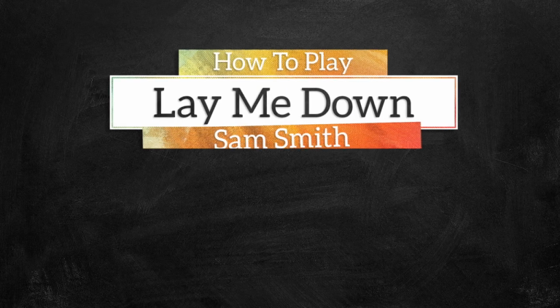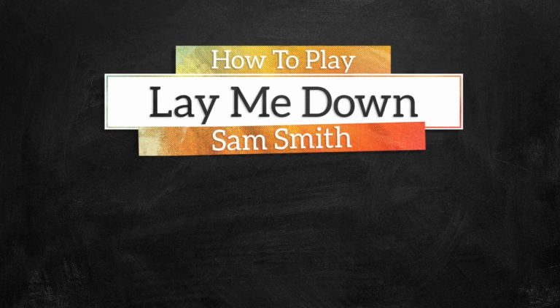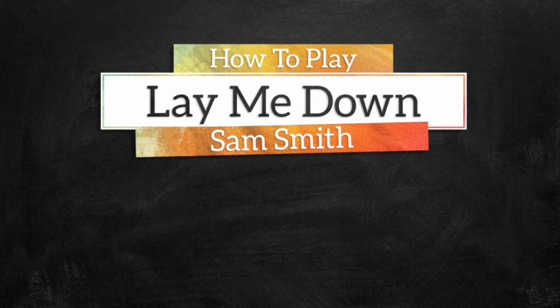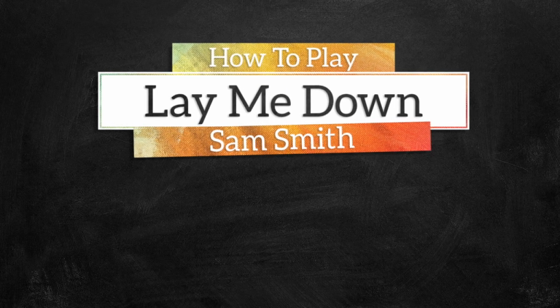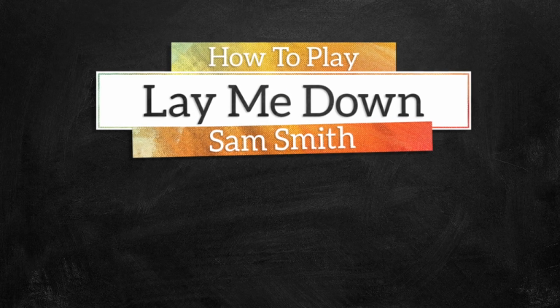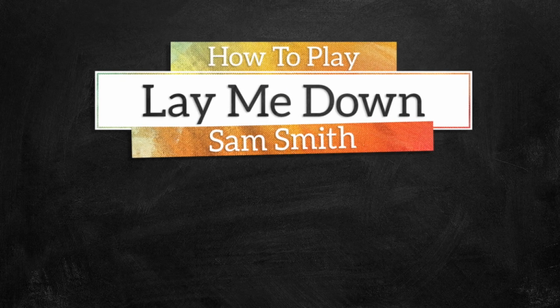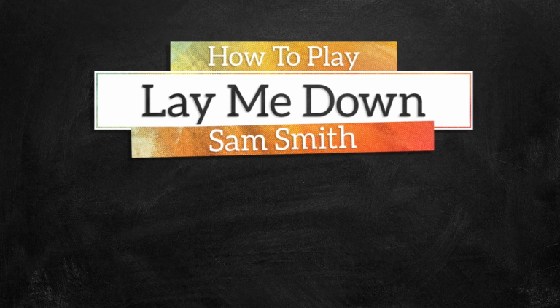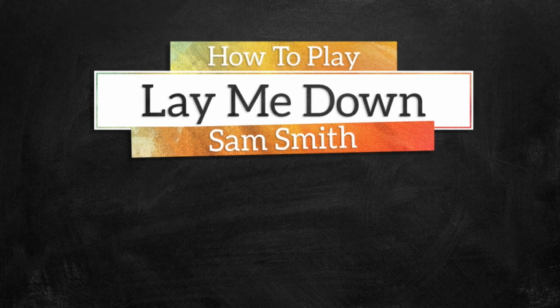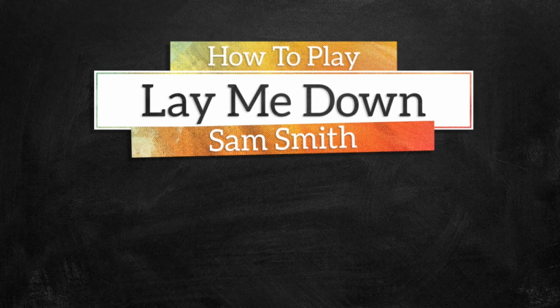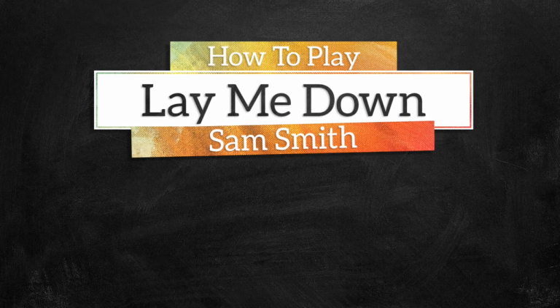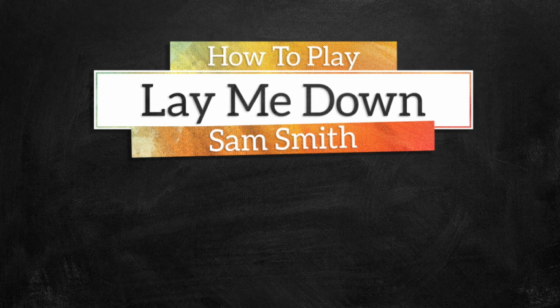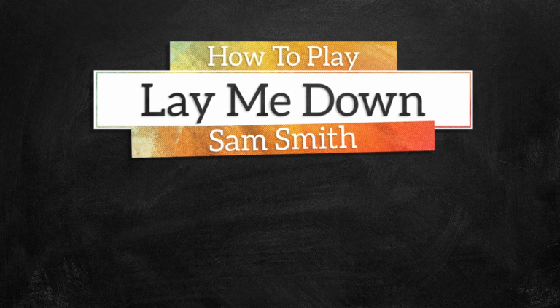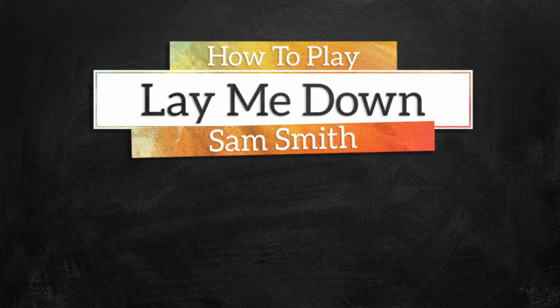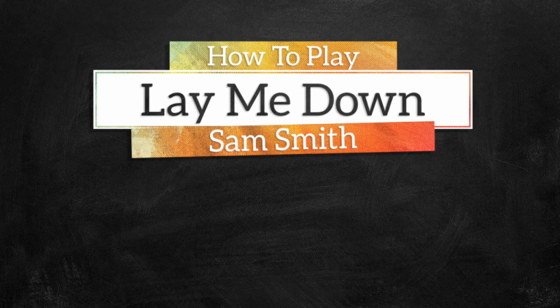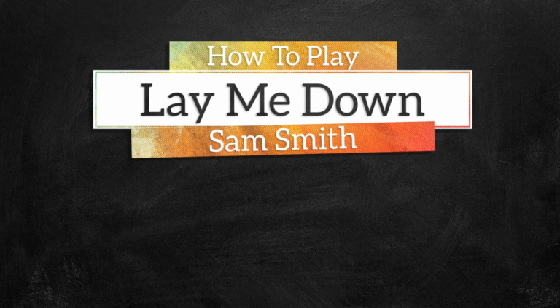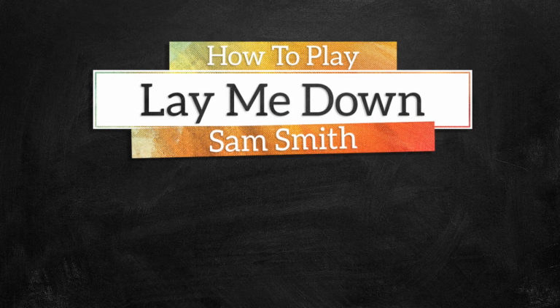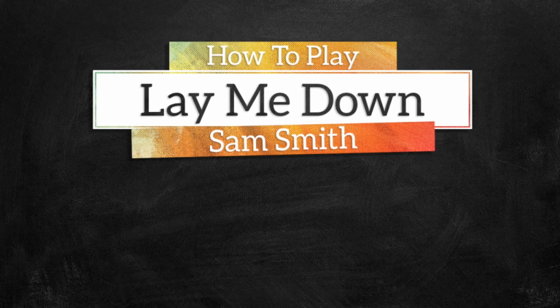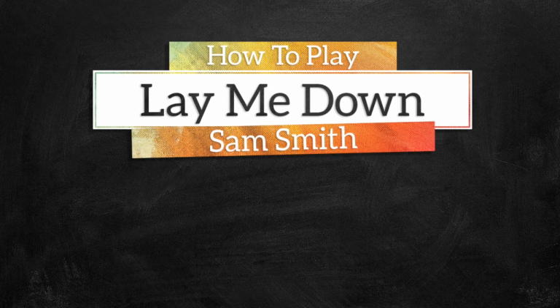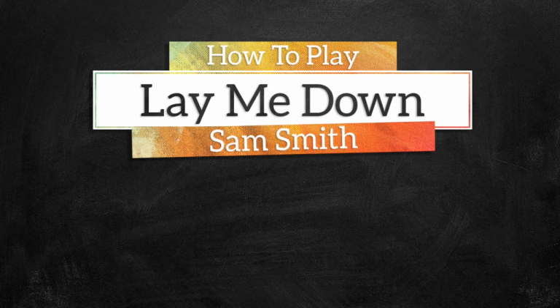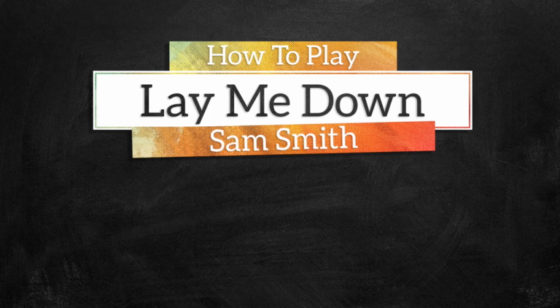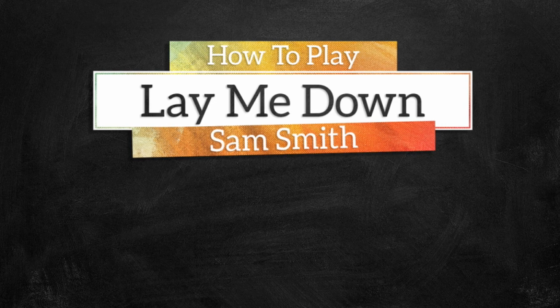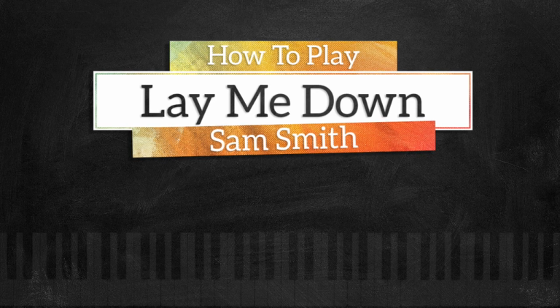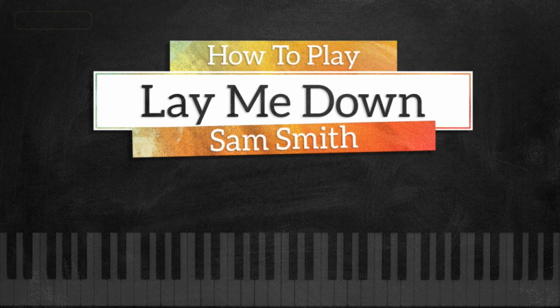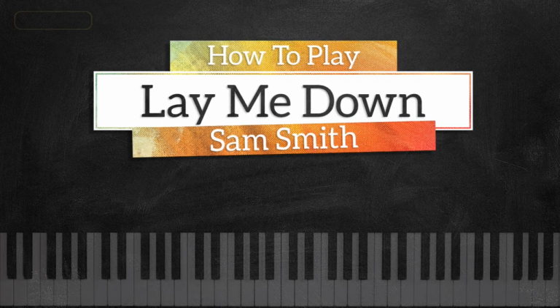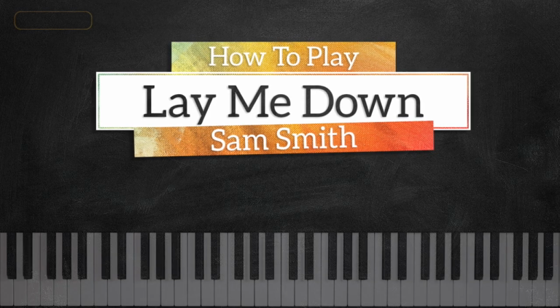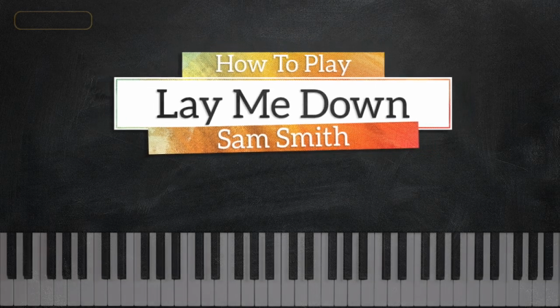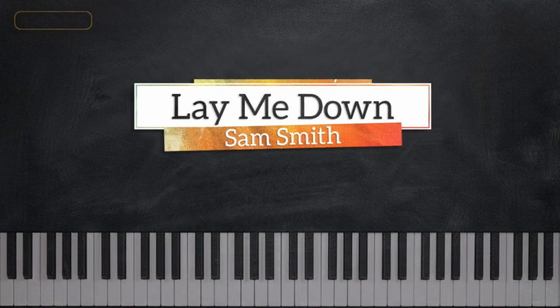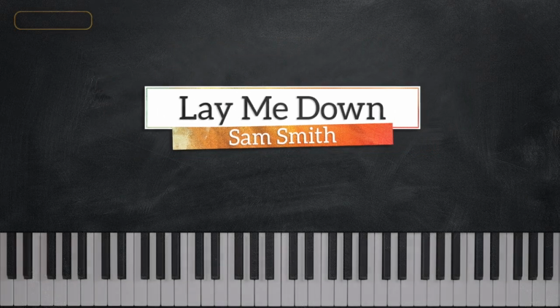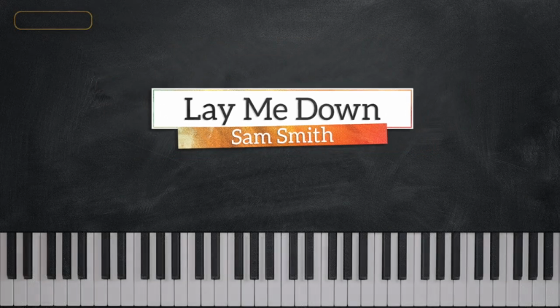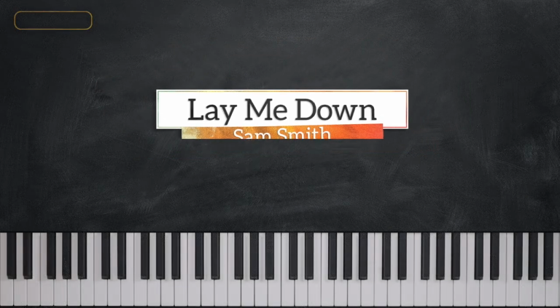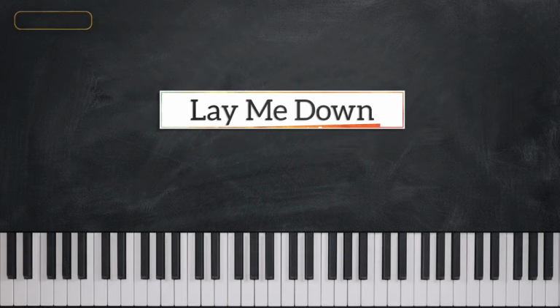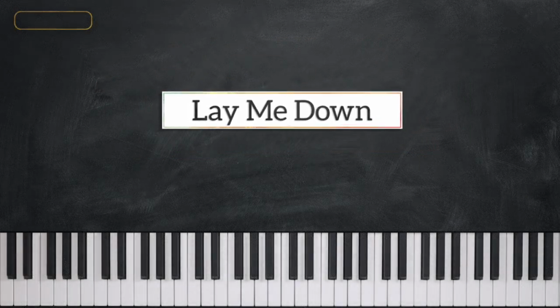Hey guys, it's Mark with Music Greatness. In today's tutorial we're going to be learning Lay Me Down by Sam Smith.